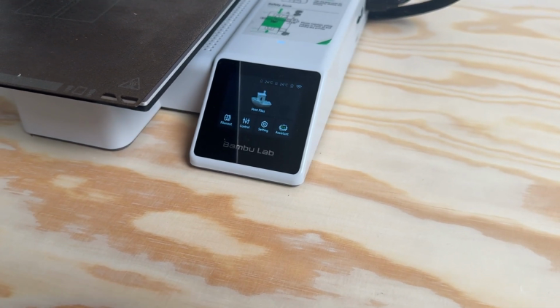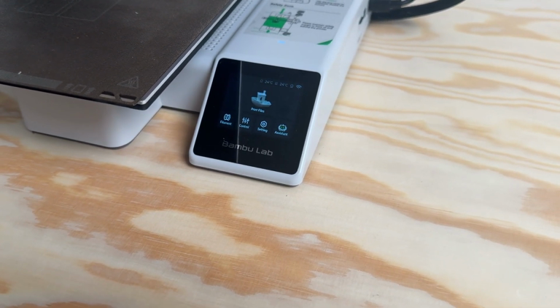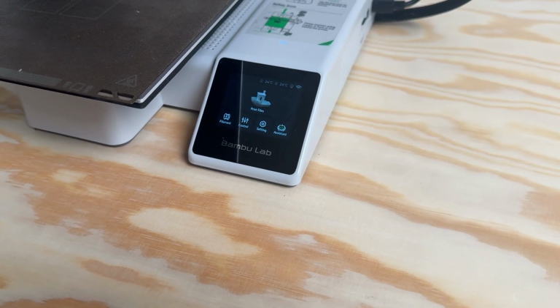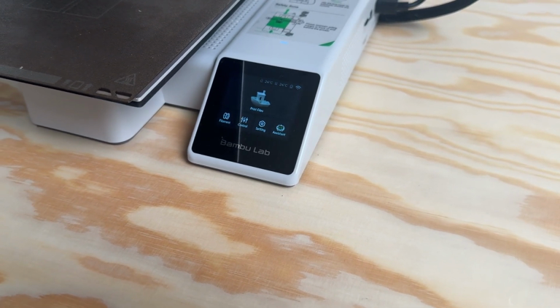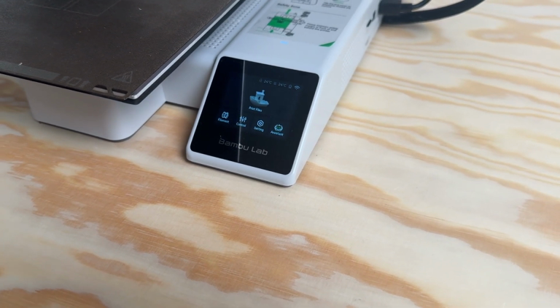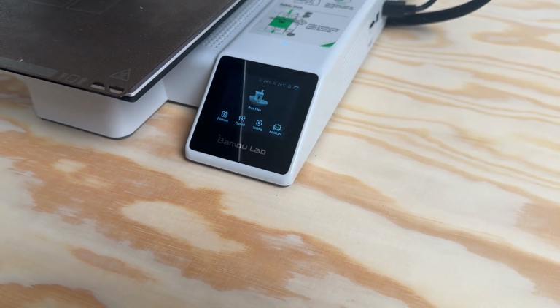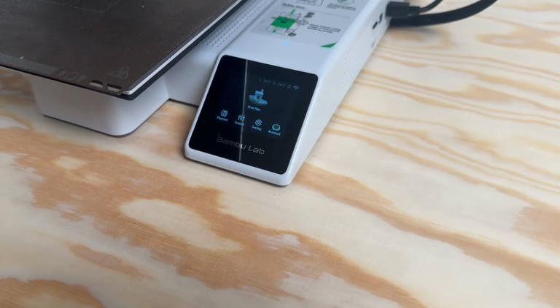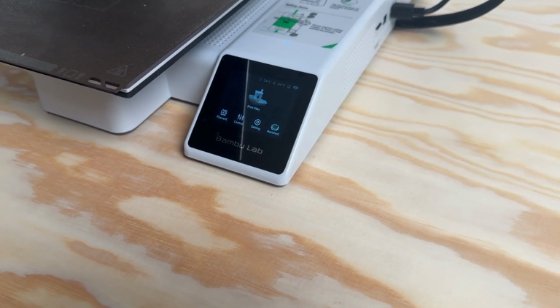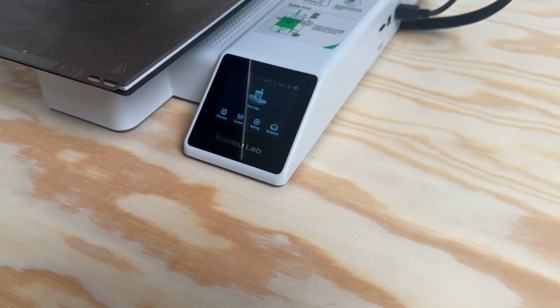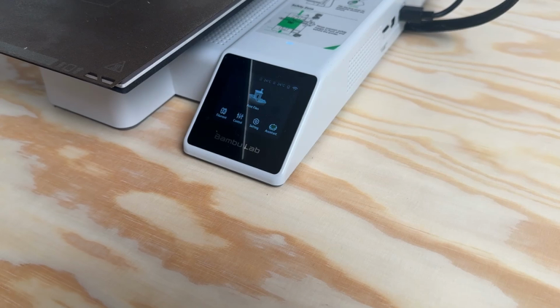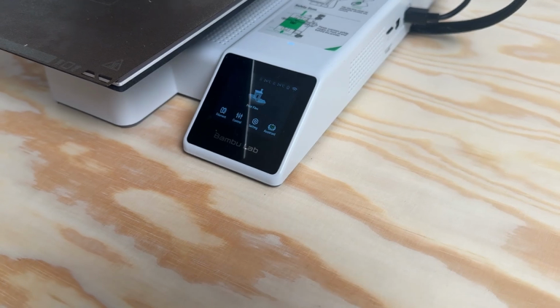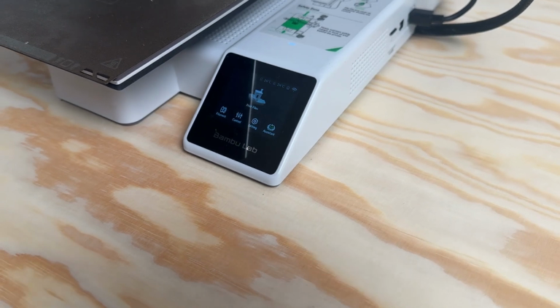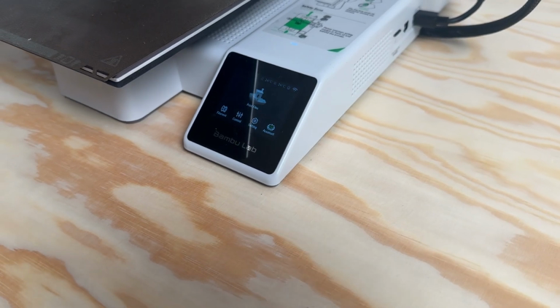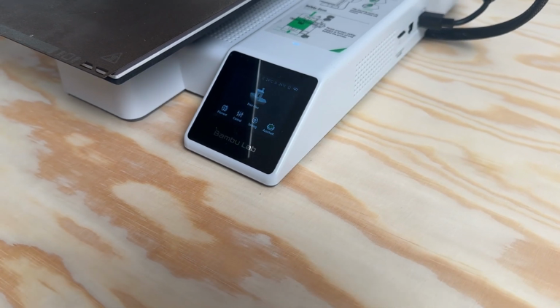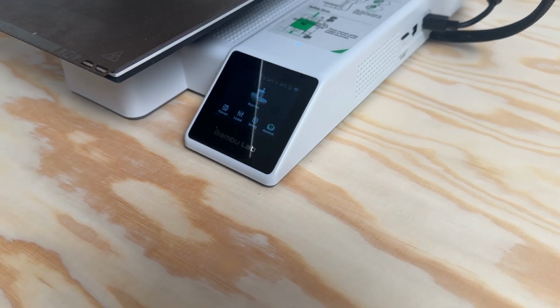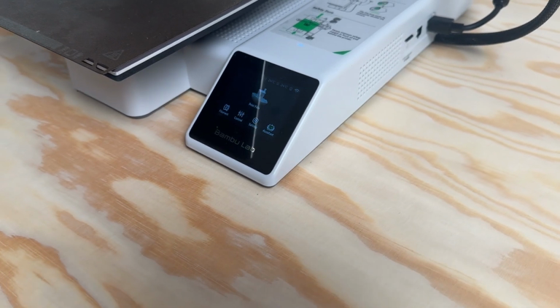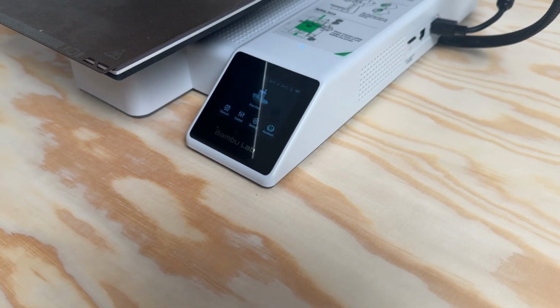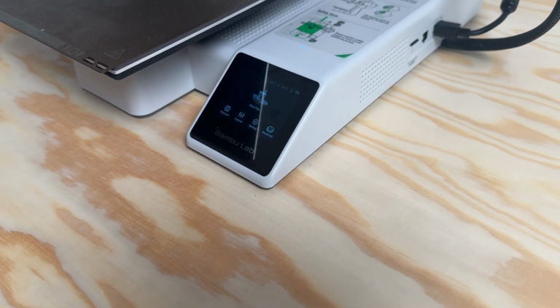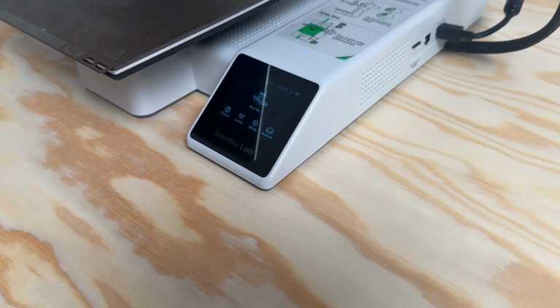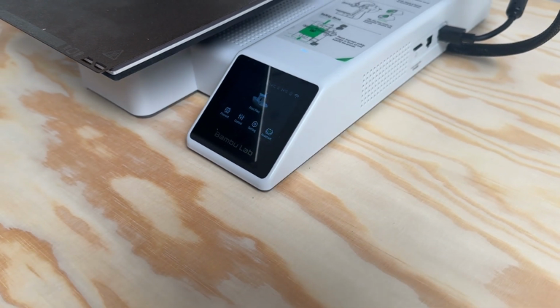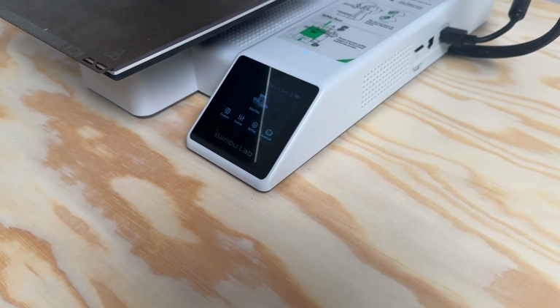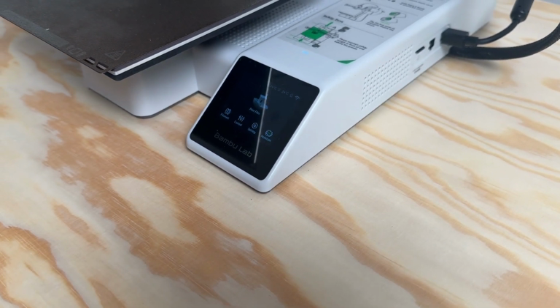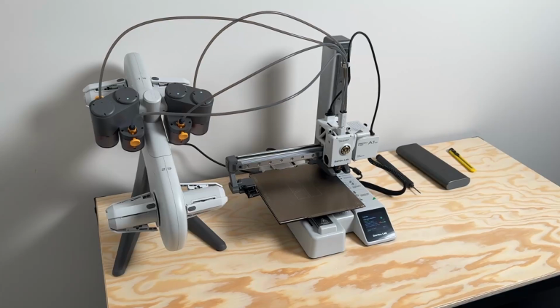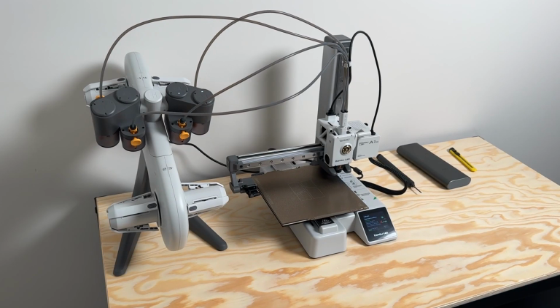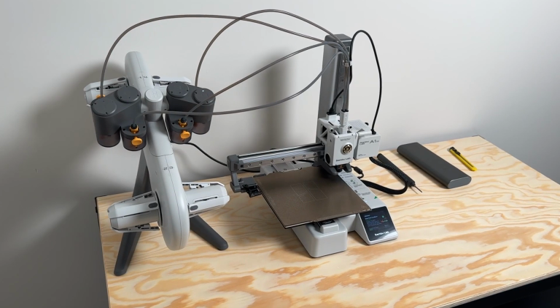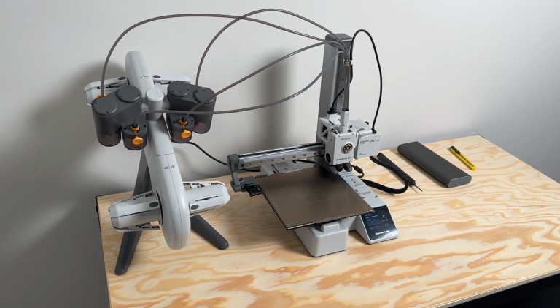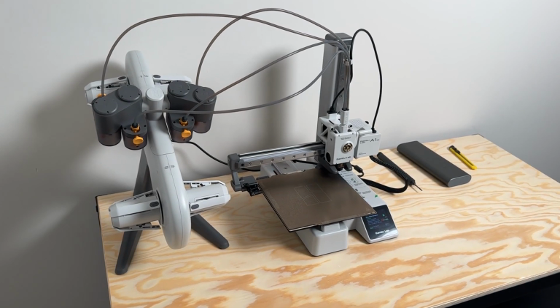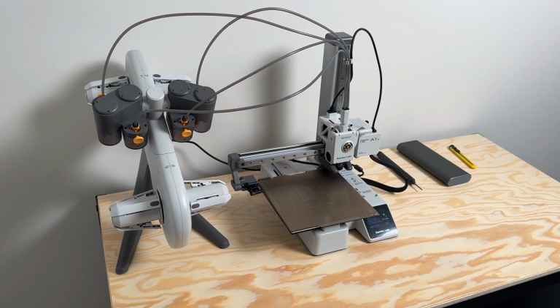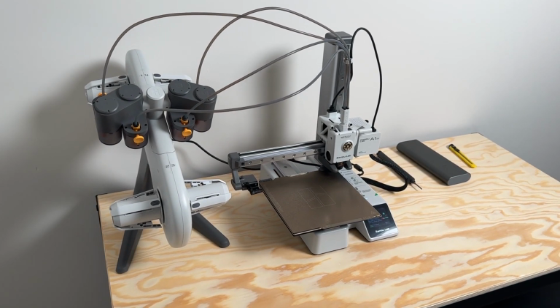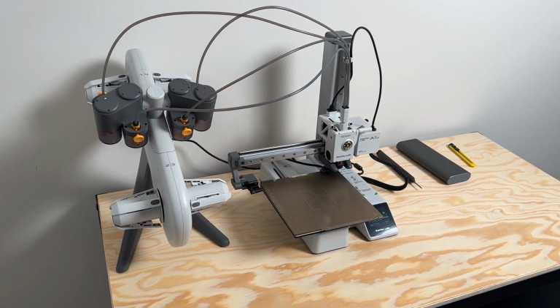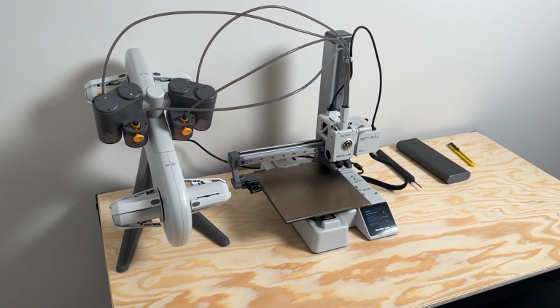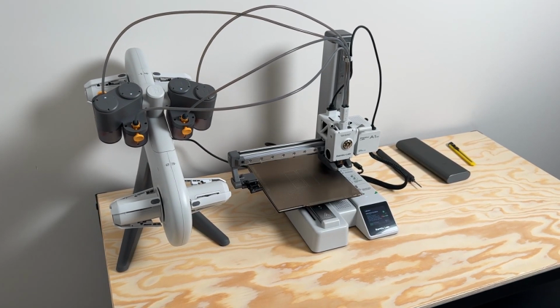3D printing is one of the coolest hobbies, one of the best tech creations and innovations. I can't get over the fact that you can create something from scratch and have it printed within the same day. I'll give you guys some examples of things that I modeled and printed on the same day. Anyway, let's get started.